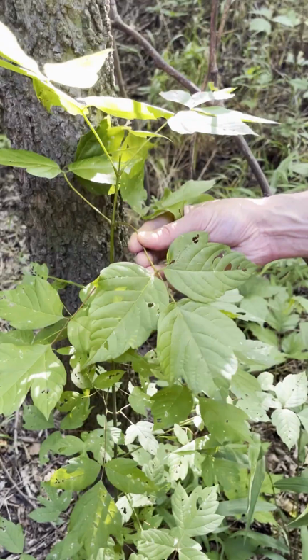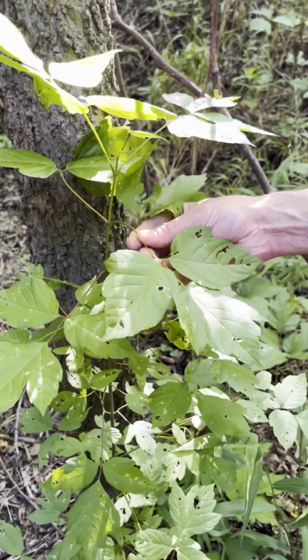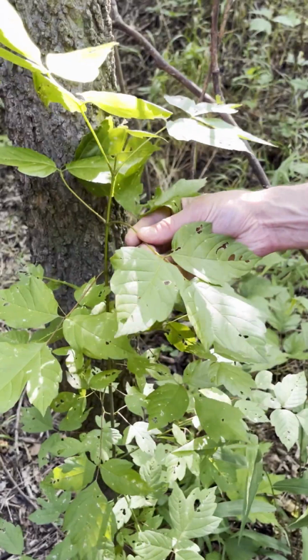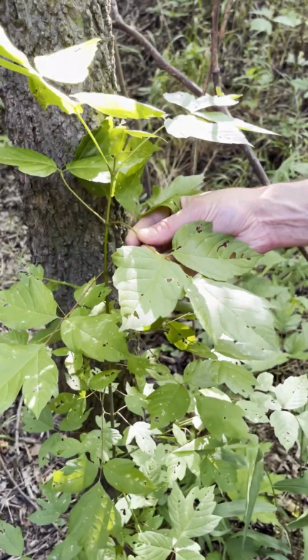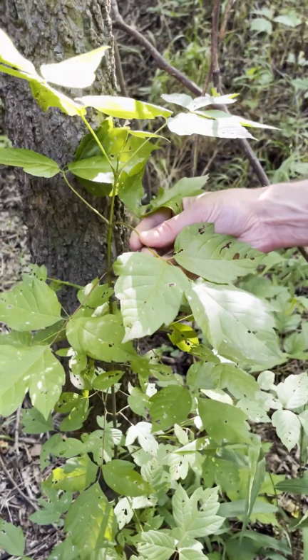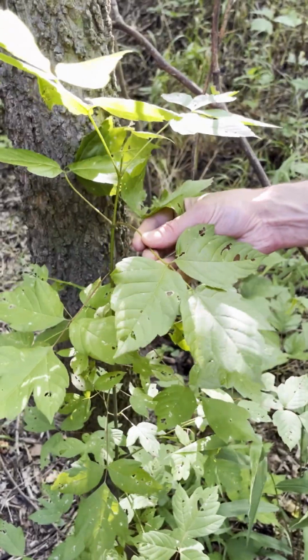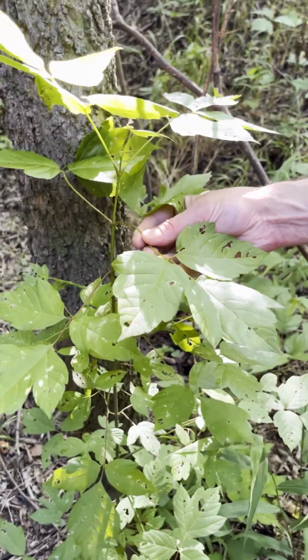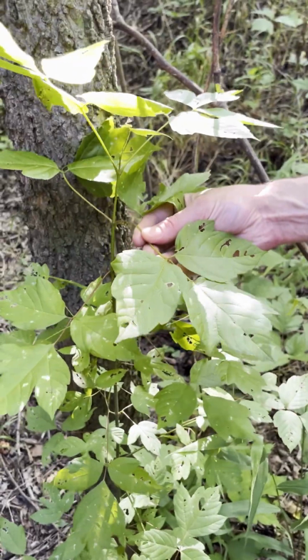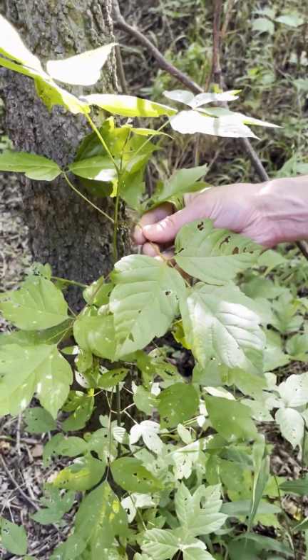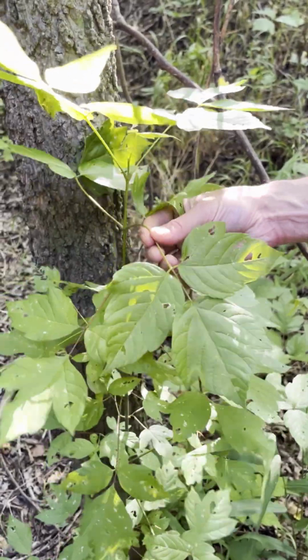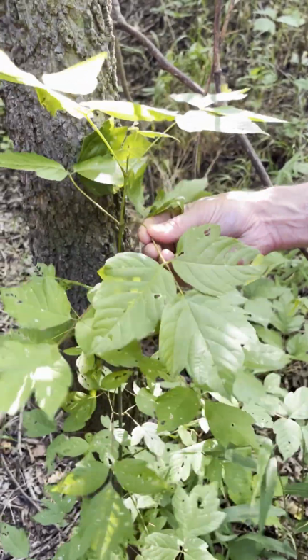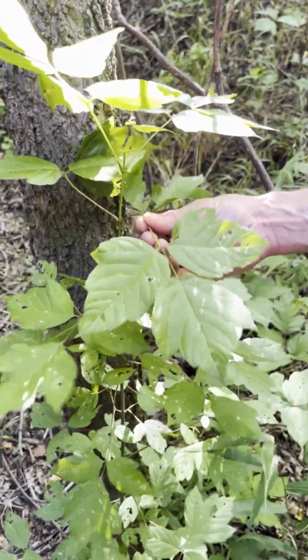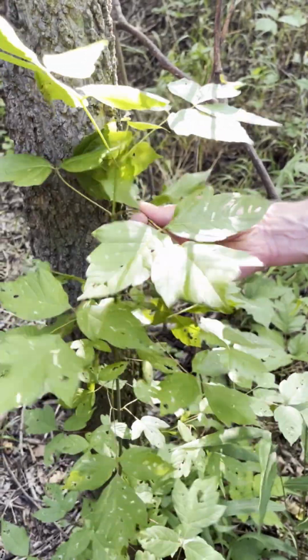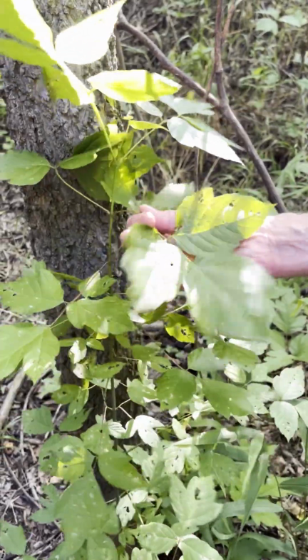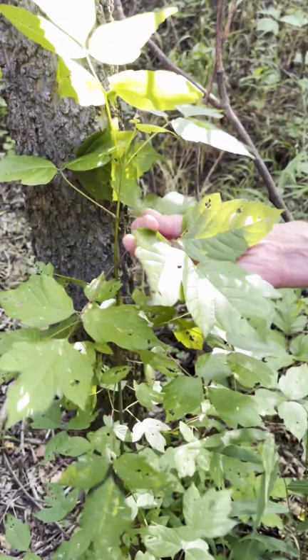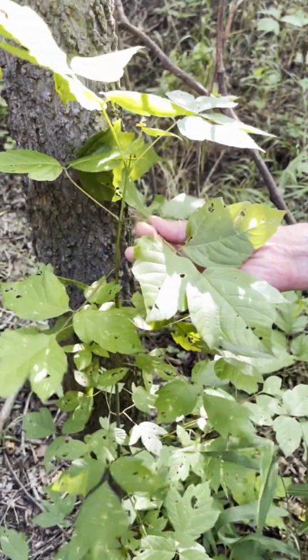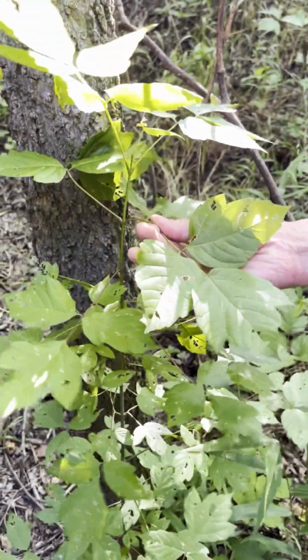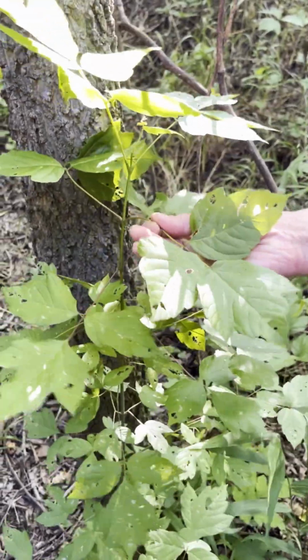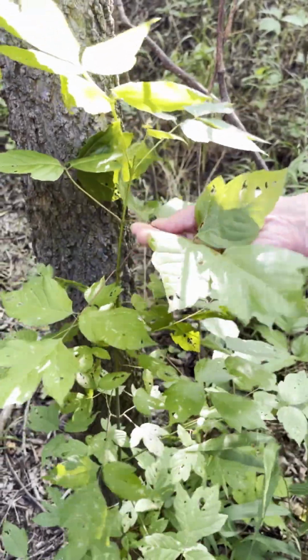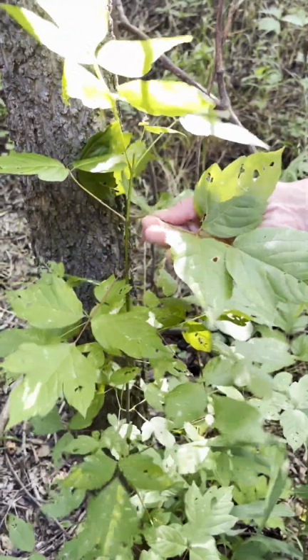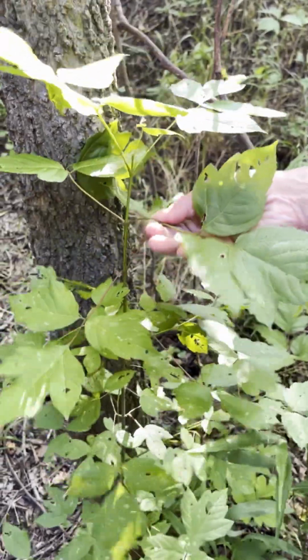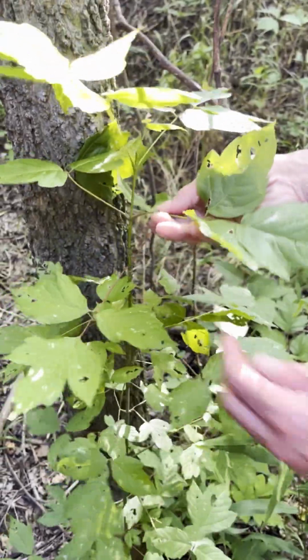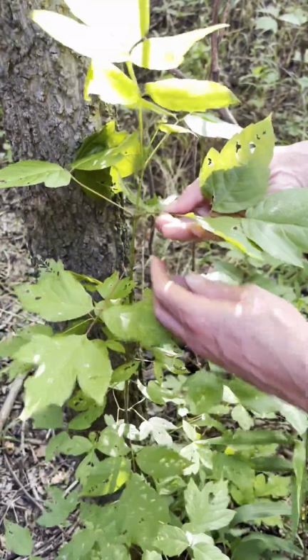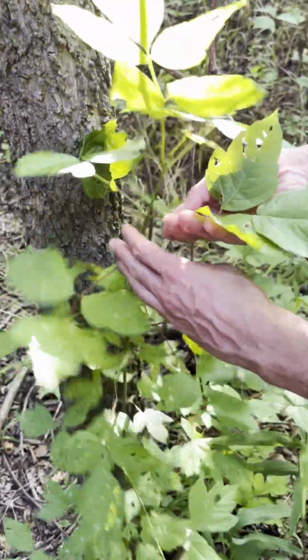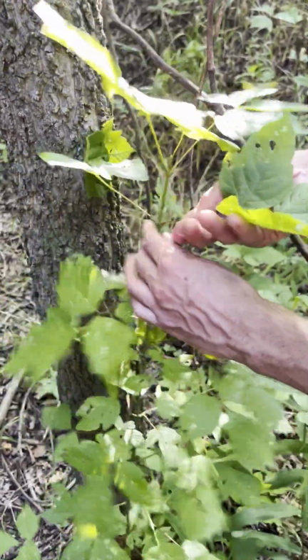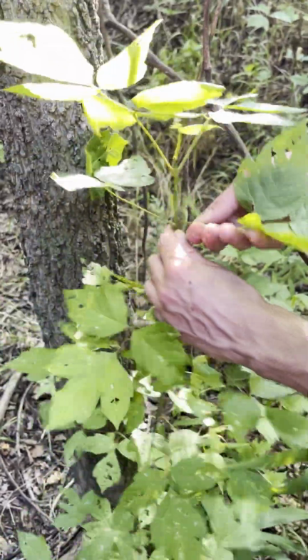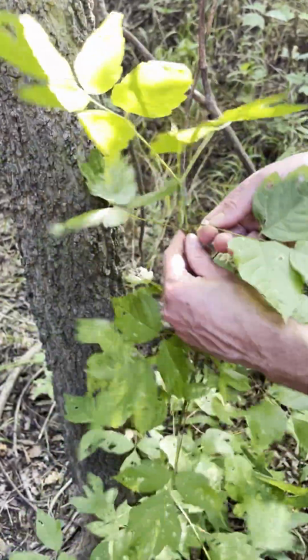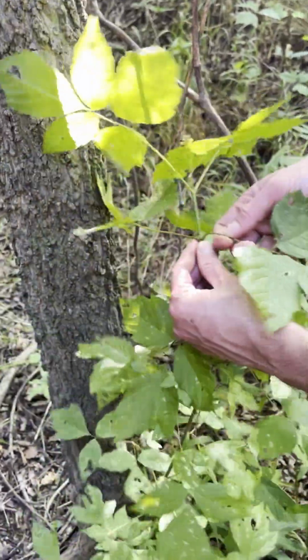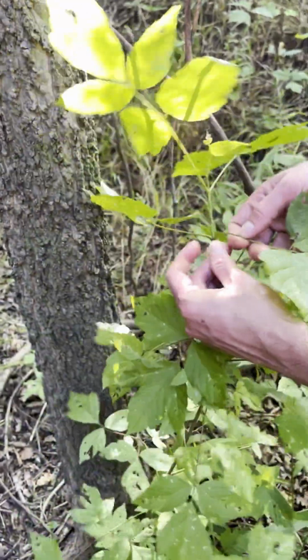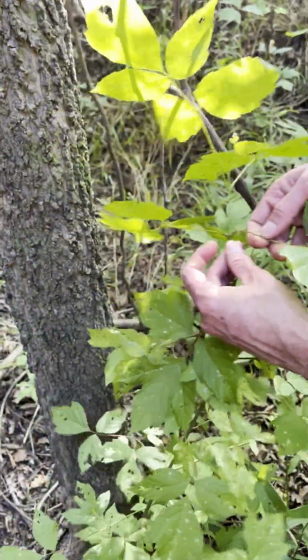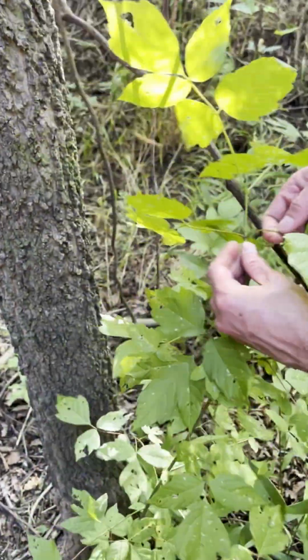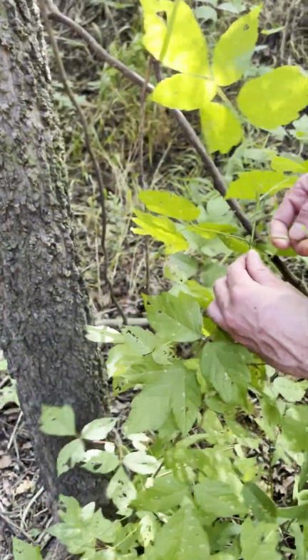So this right here is poison ivy. Just kidding, I'm touching it, so it must be safe, right?